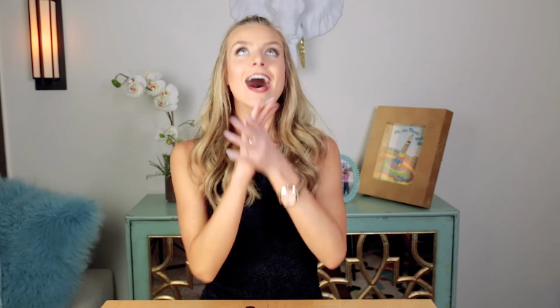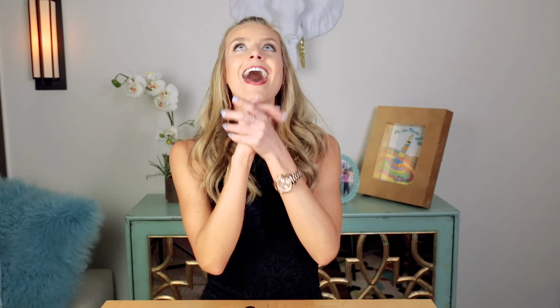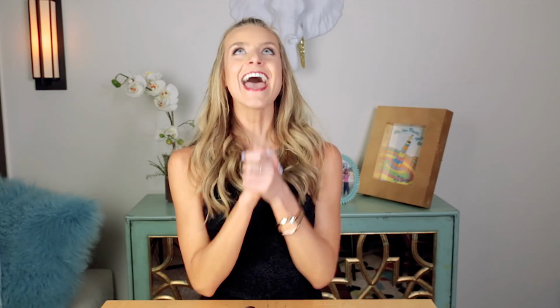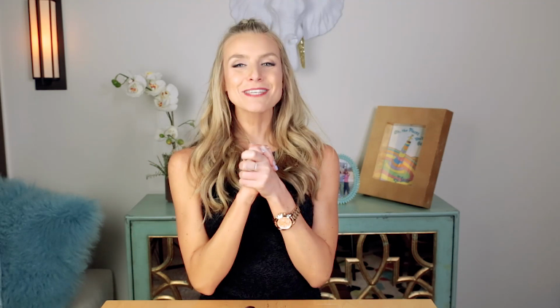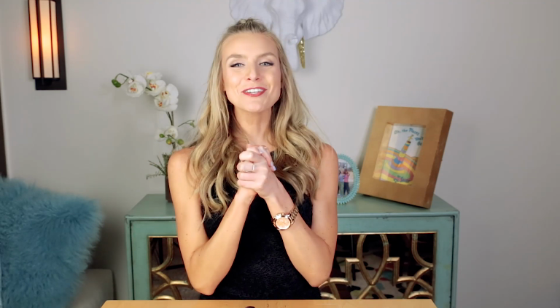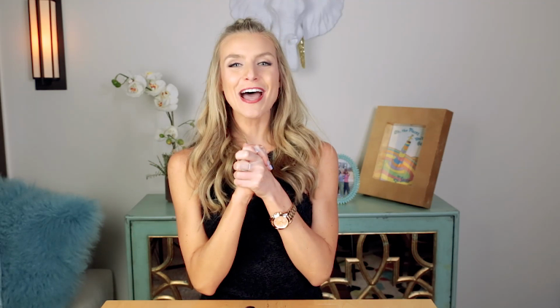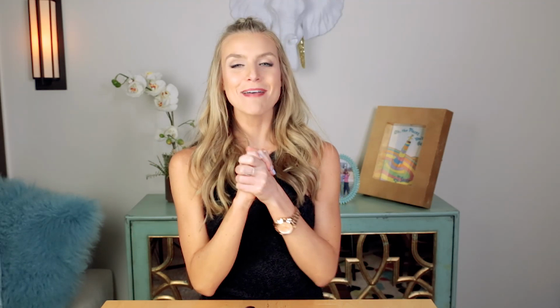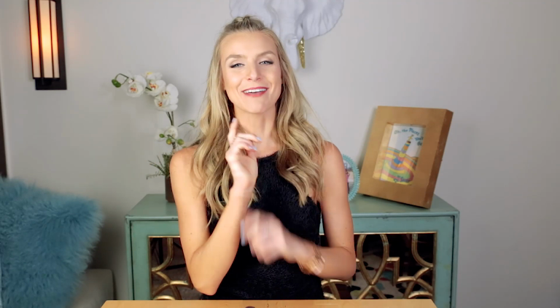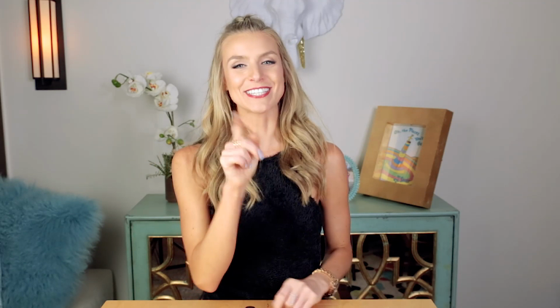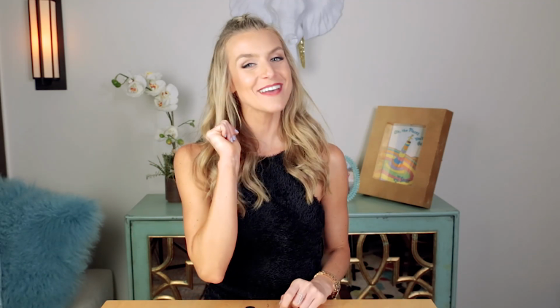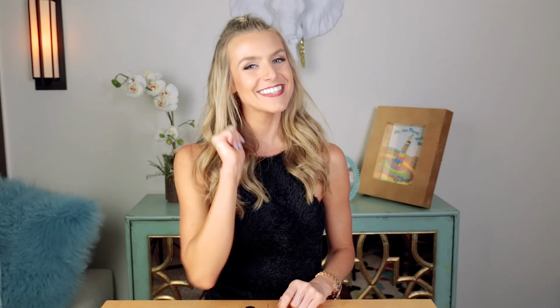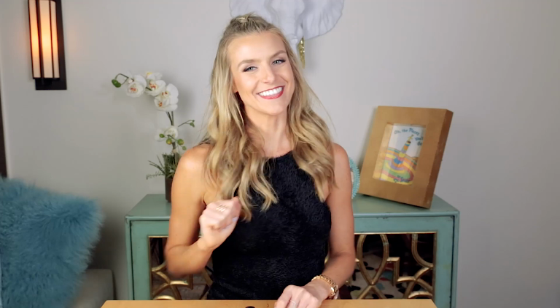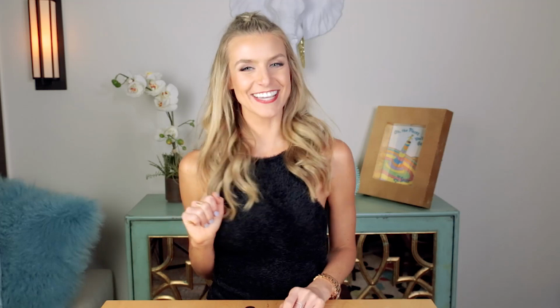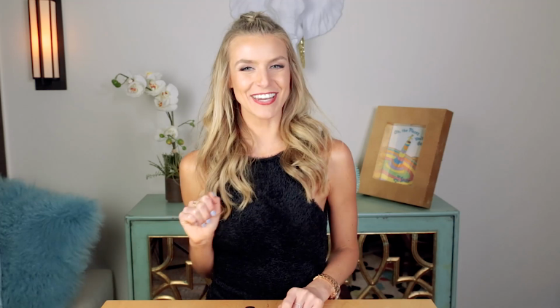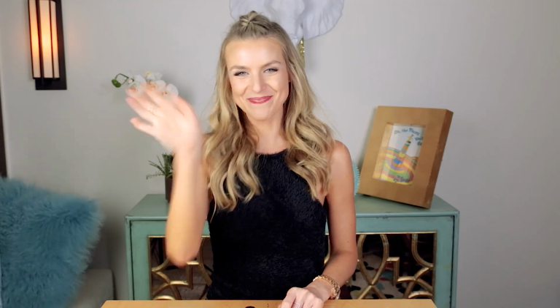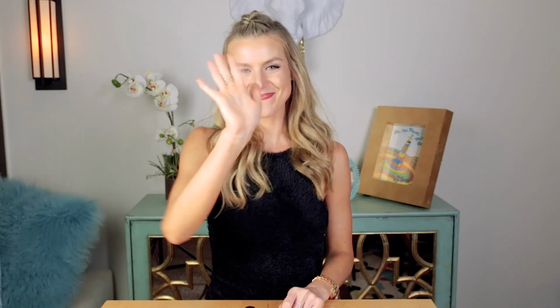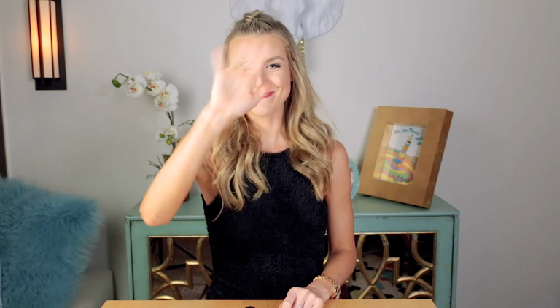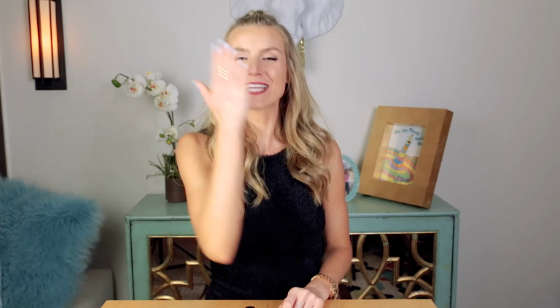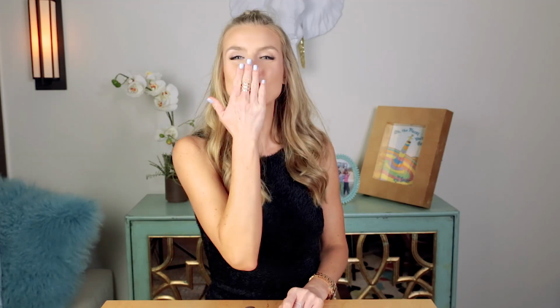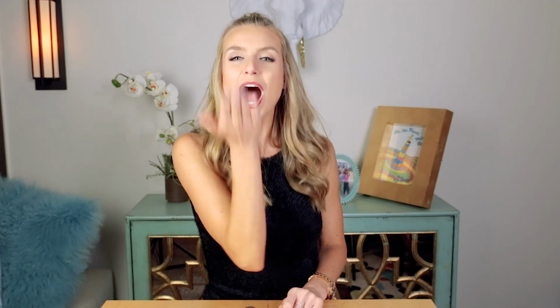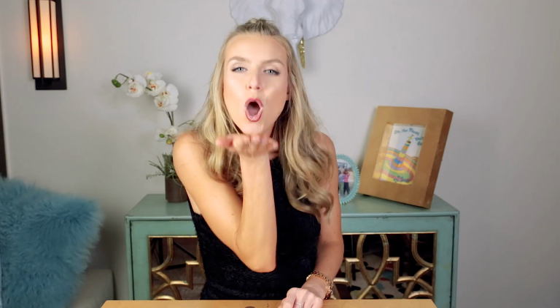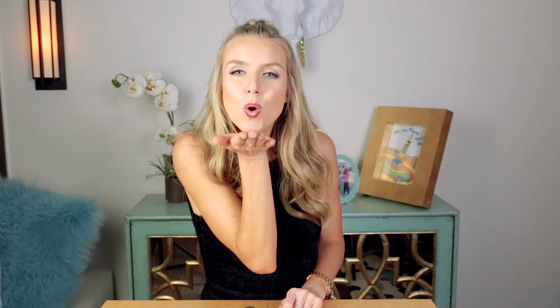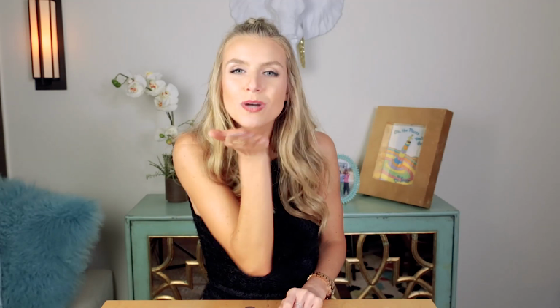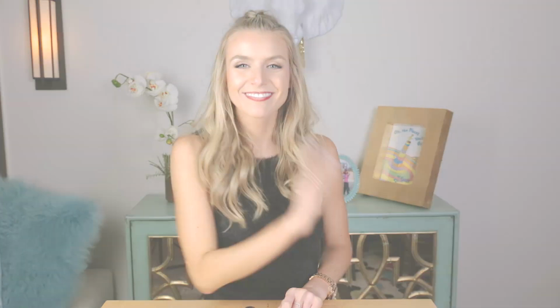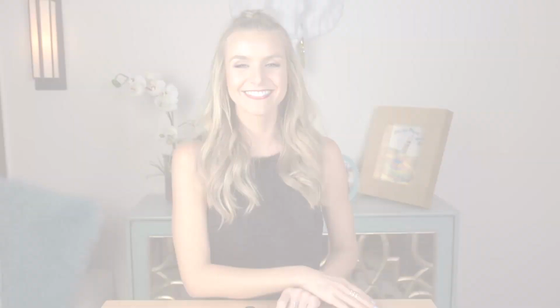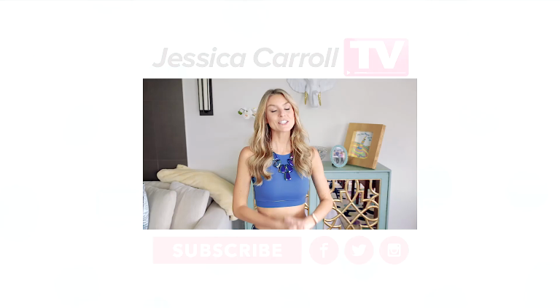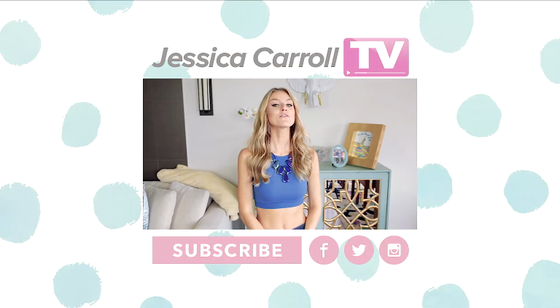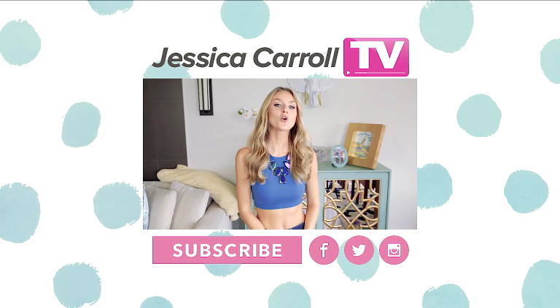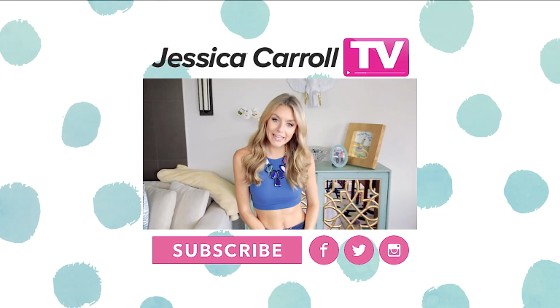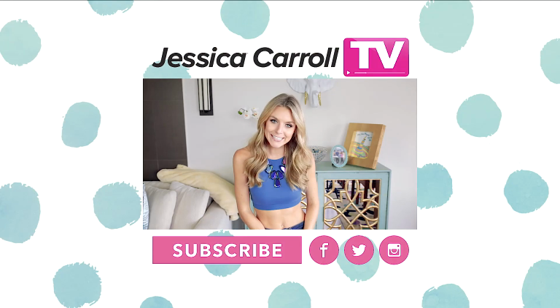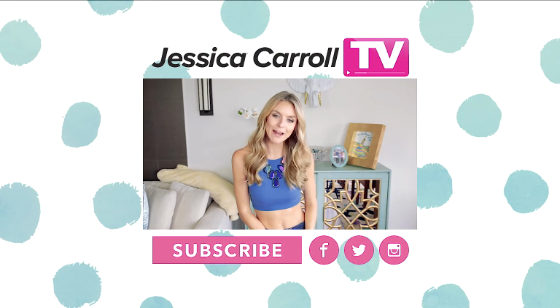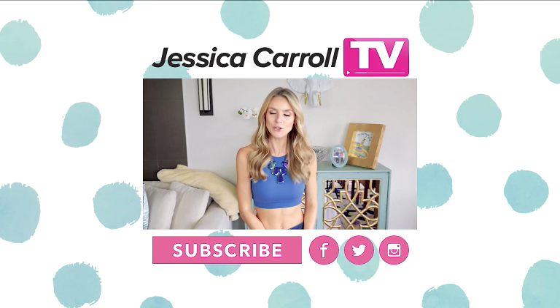Well, that's a wrap! Thank you guys so much for watching. Don't forget to comment, like, and subscribe, and I will see you guys in the next video. Bye!